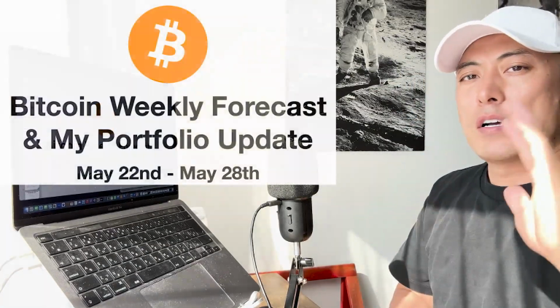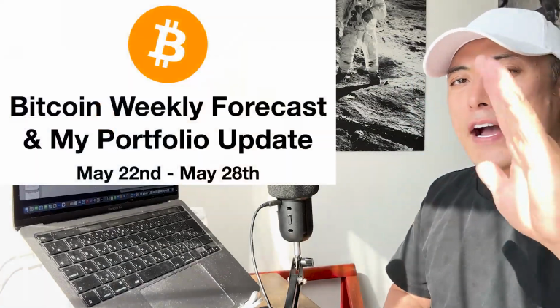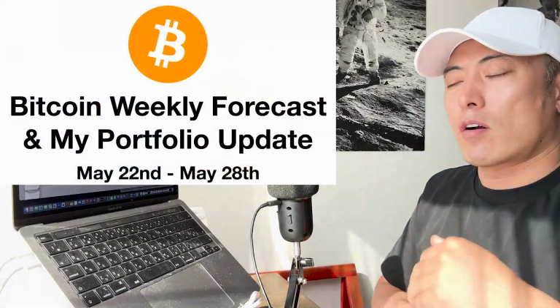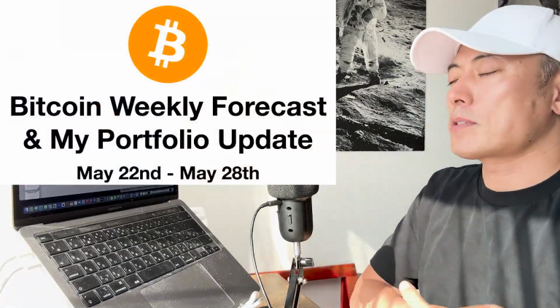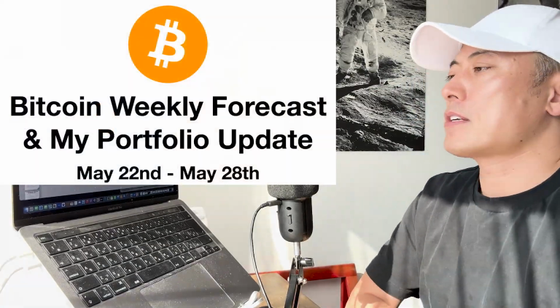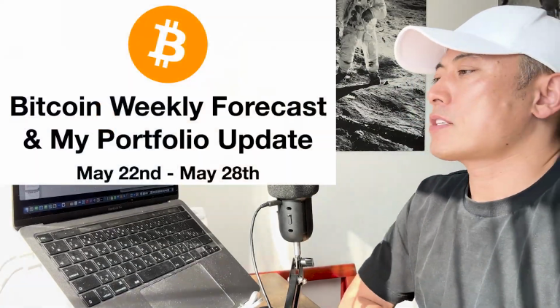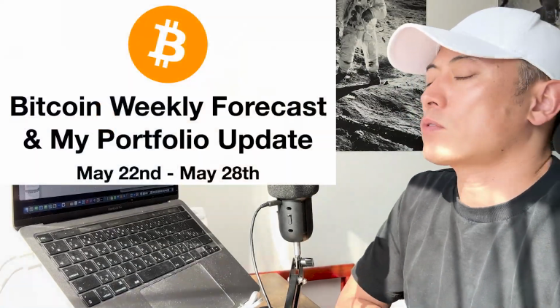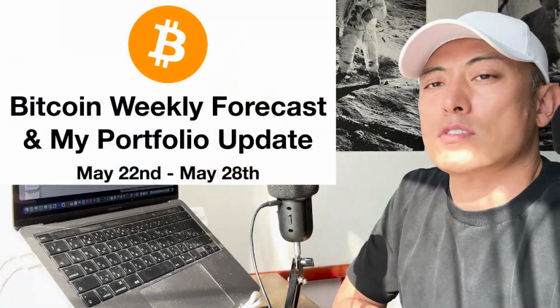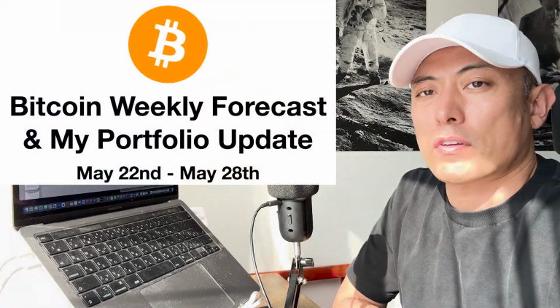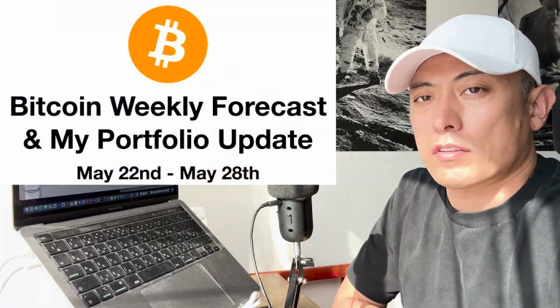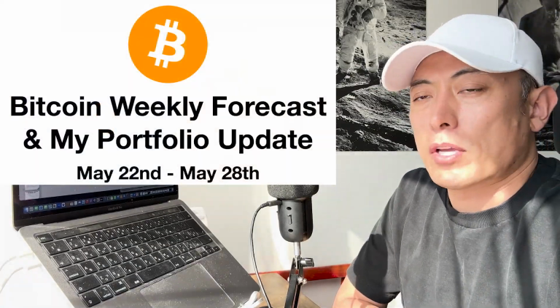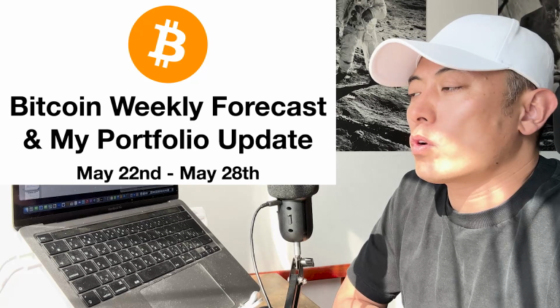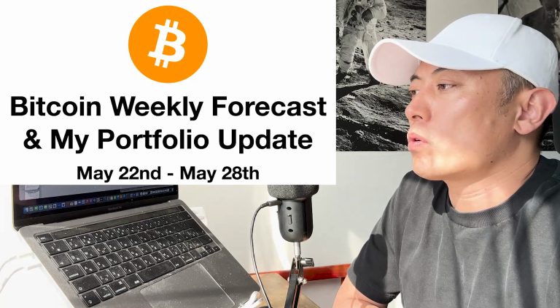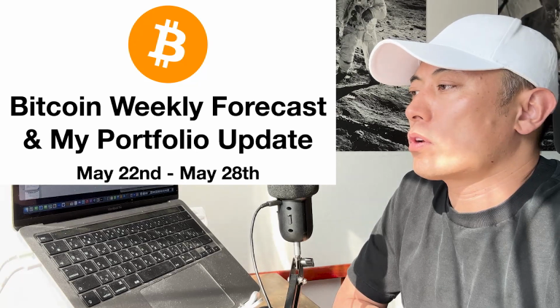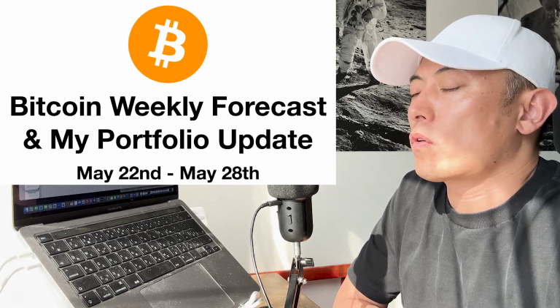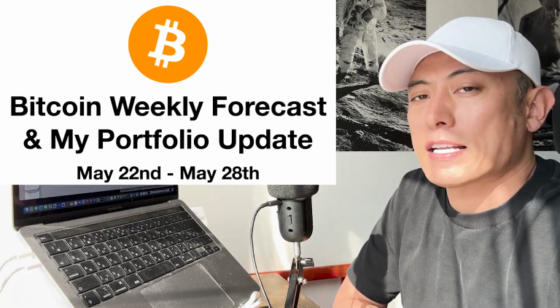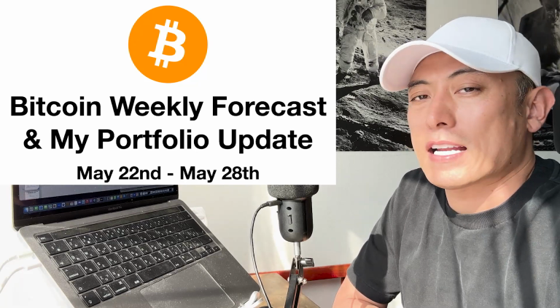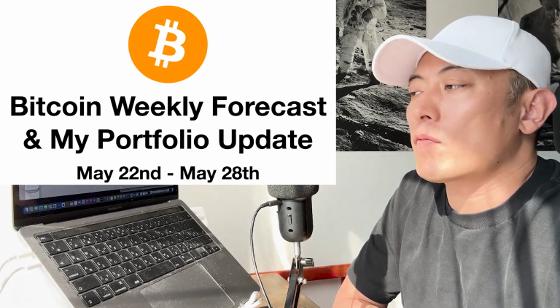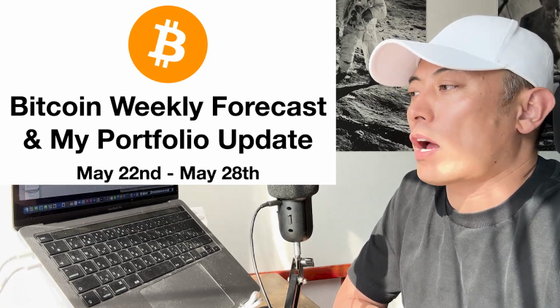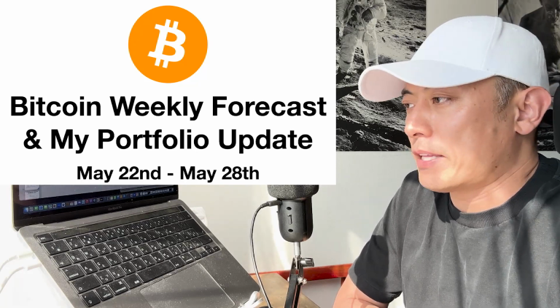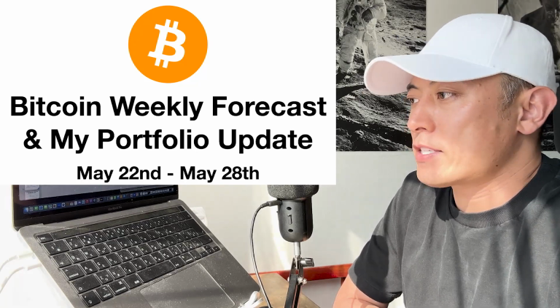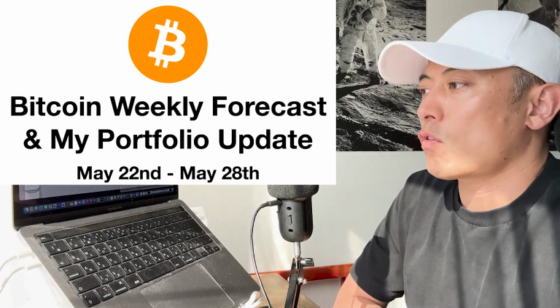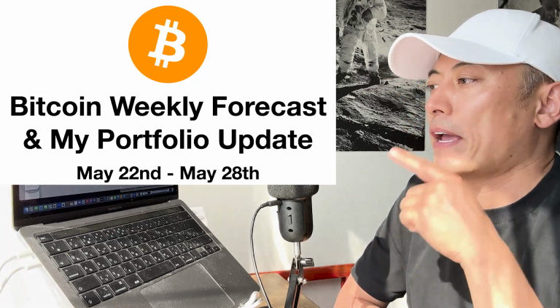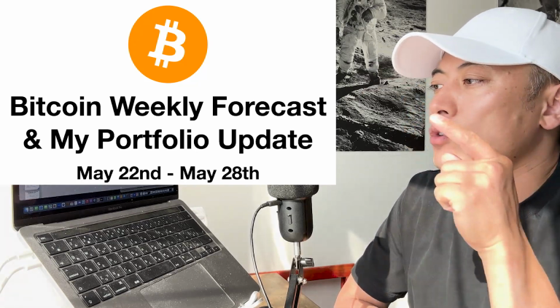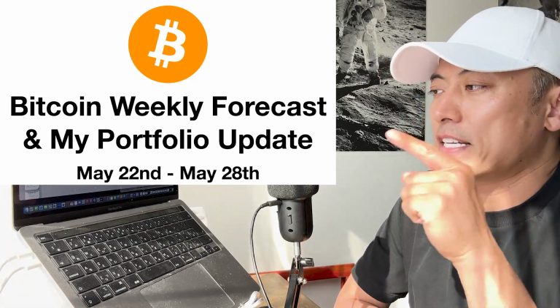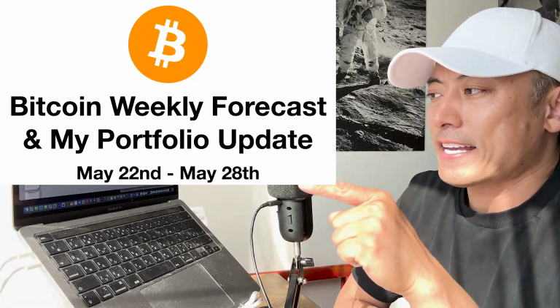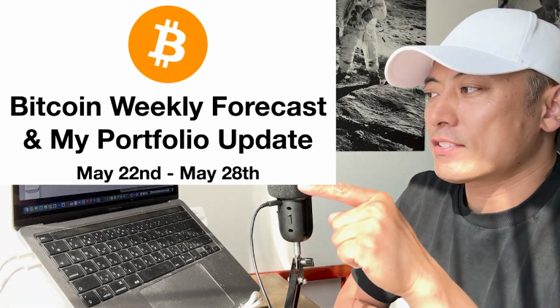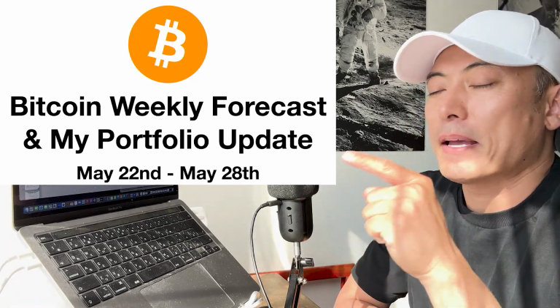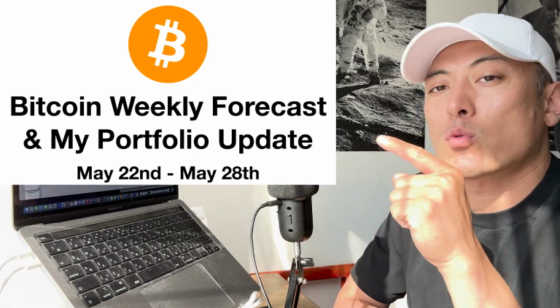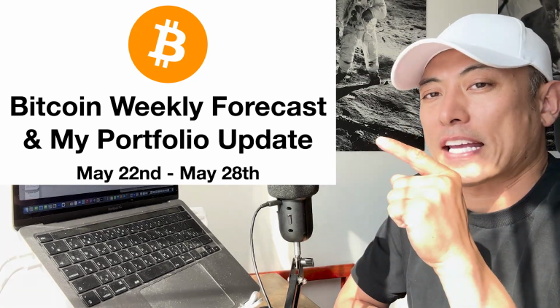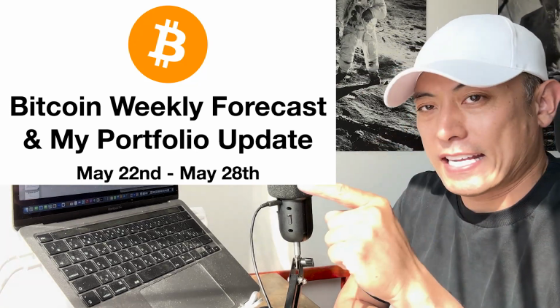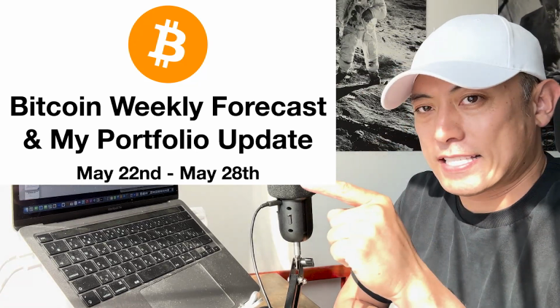Hi, I'm Zamashtar. Today's regular item is the Bitcoin weekly forecast and my full updates from May 22nd to May 28th.